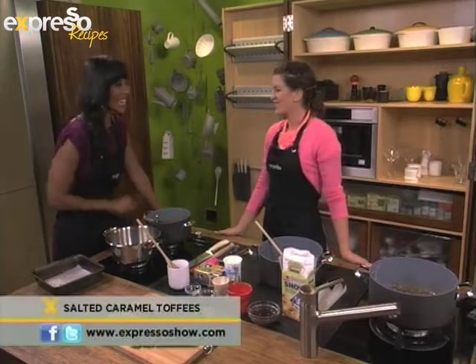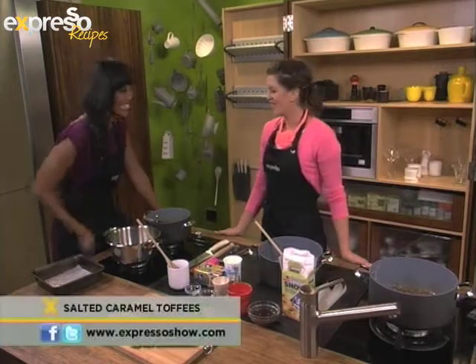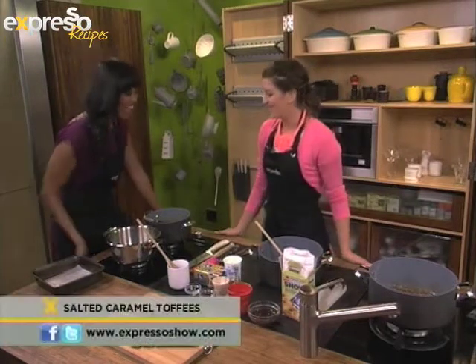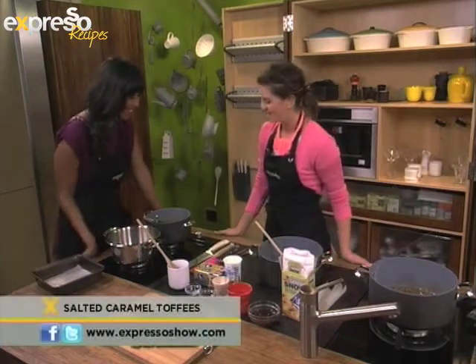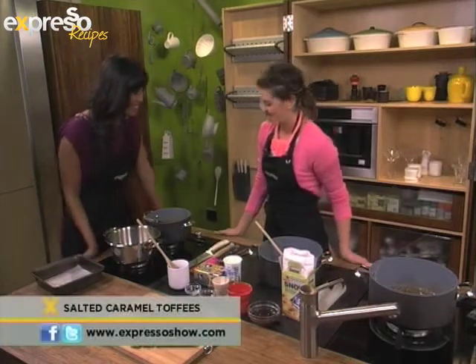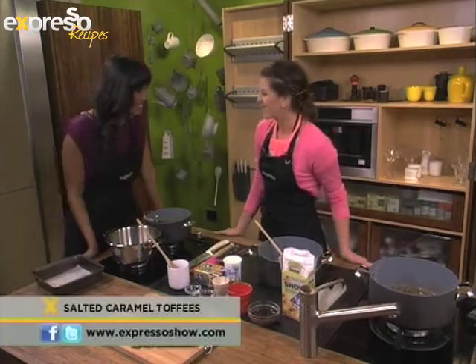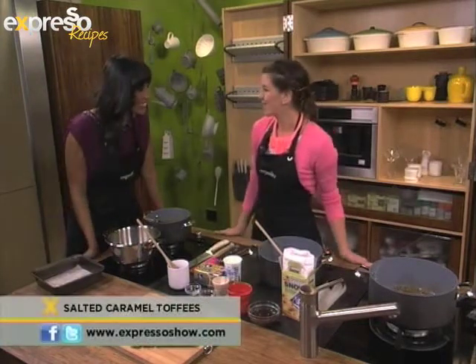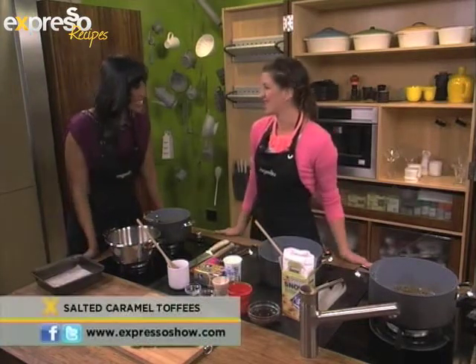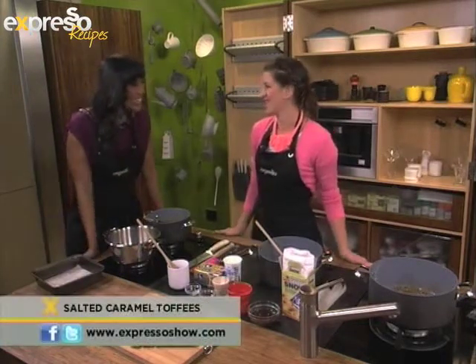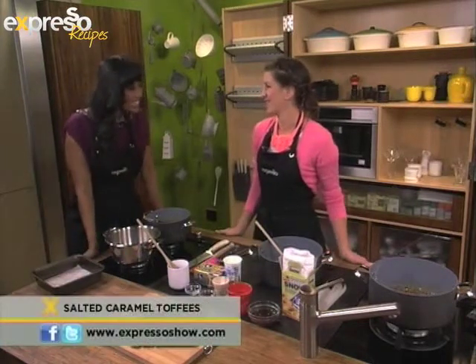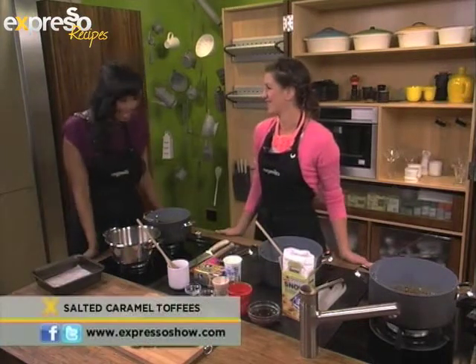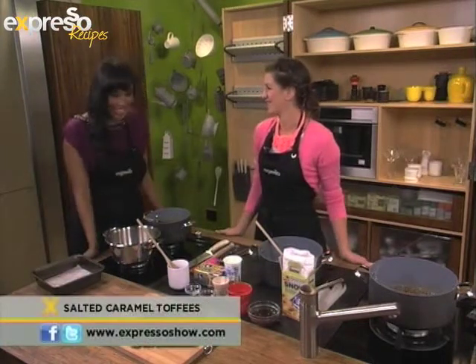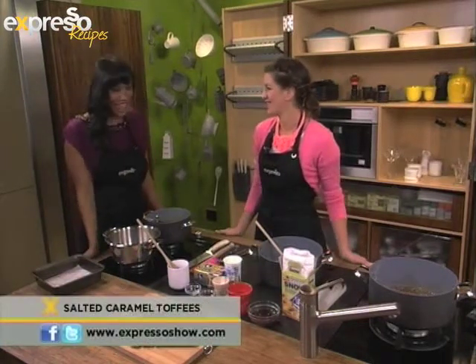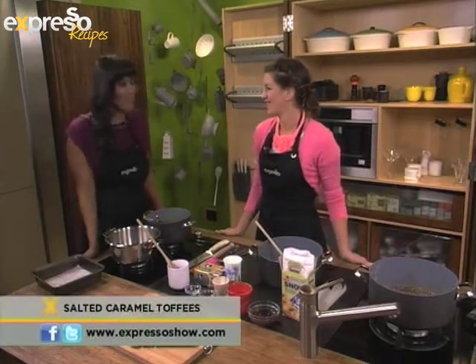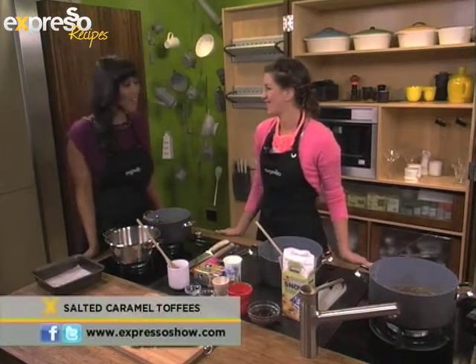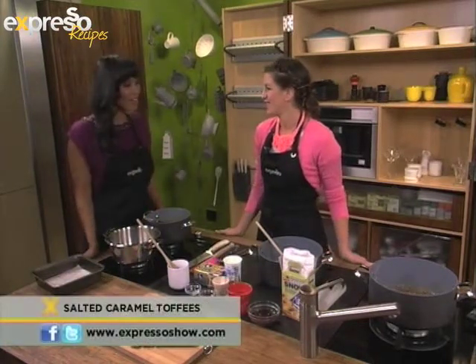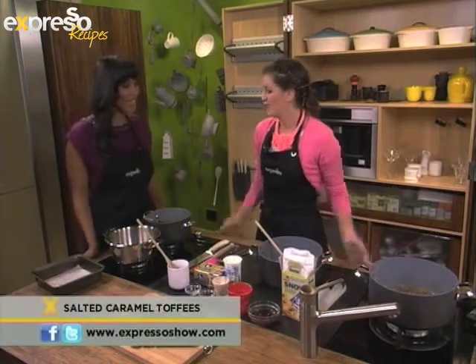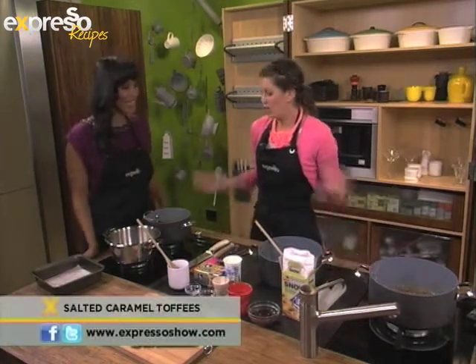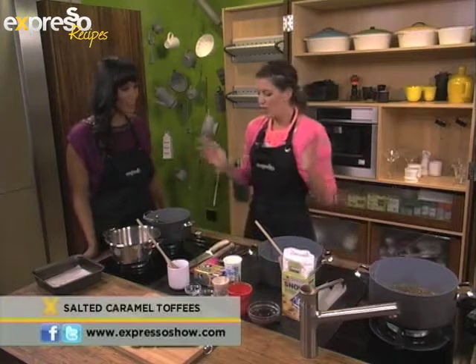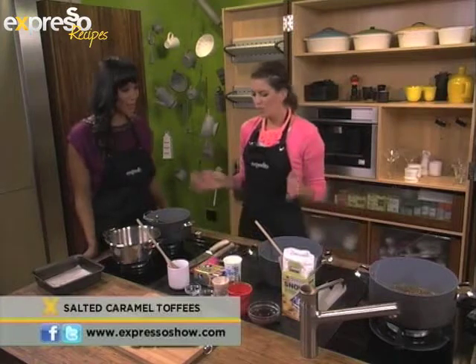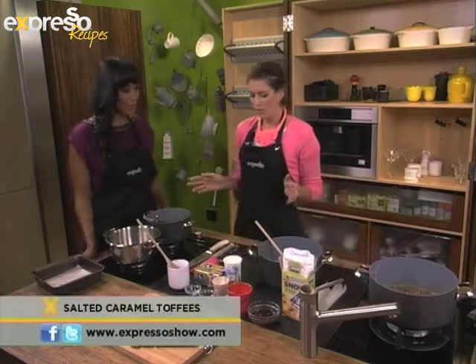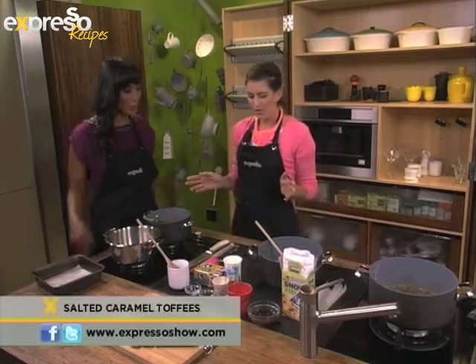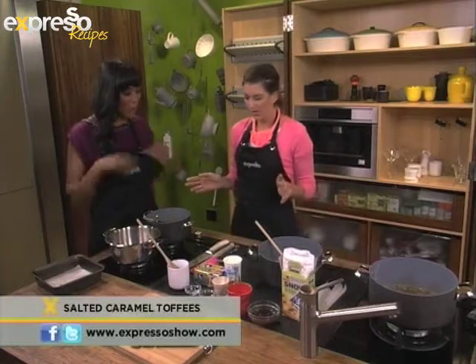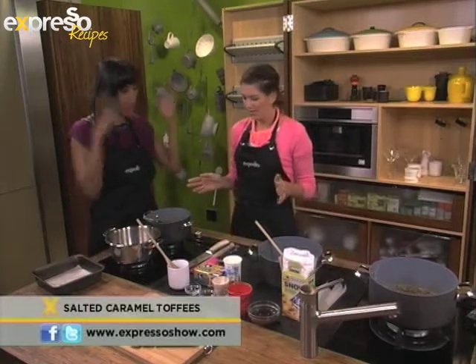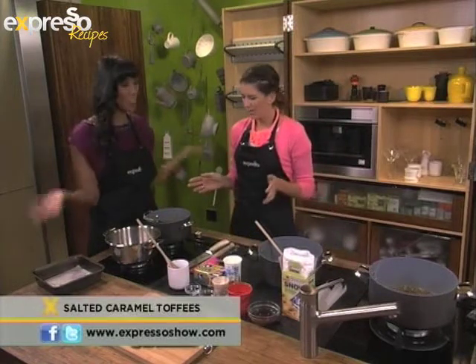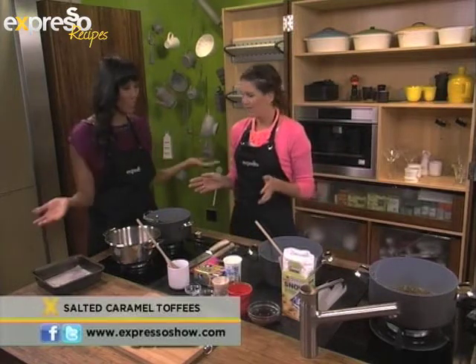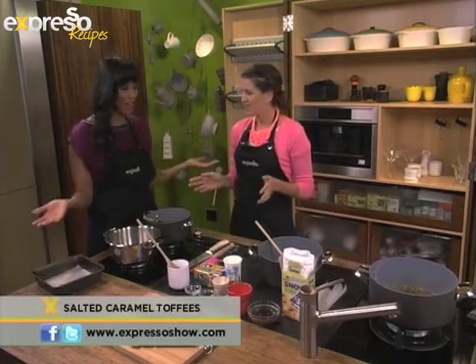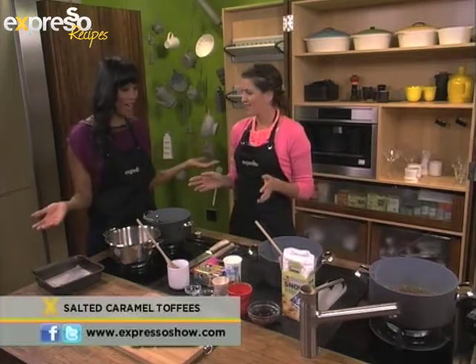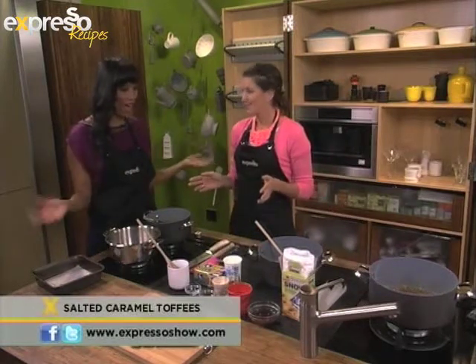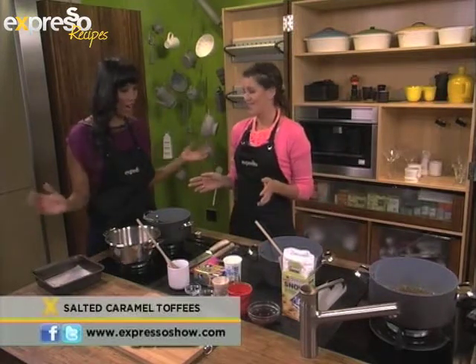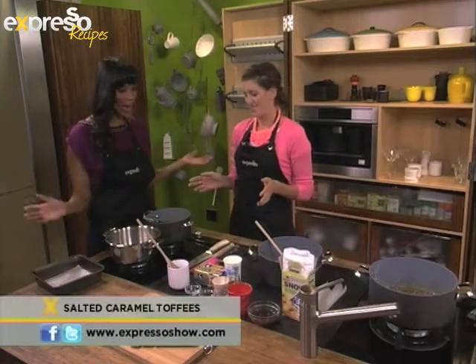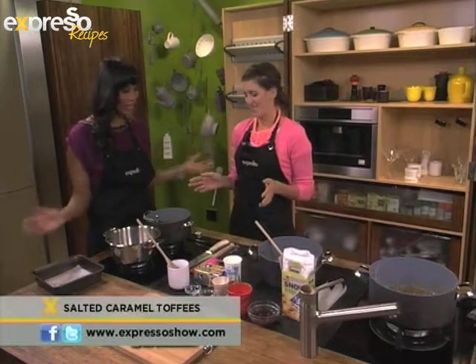Morning Lexi. How are you? Very well, thank you. So what are we making this morning because we are in sweet heaven right now. I love this.